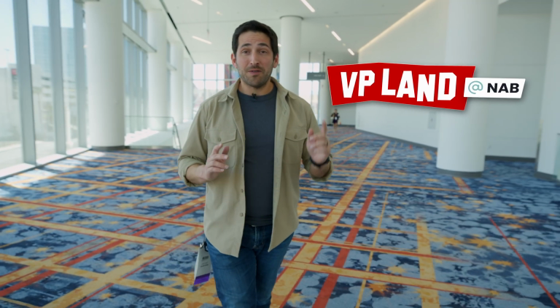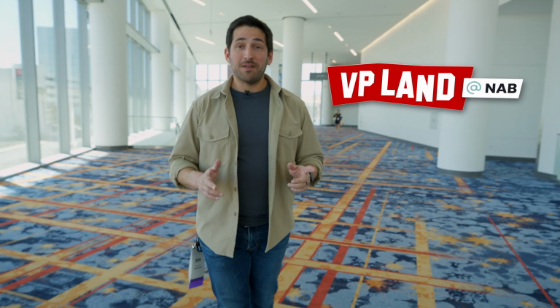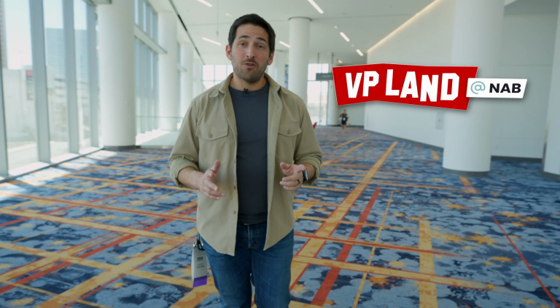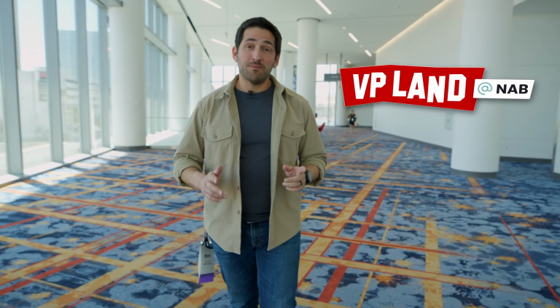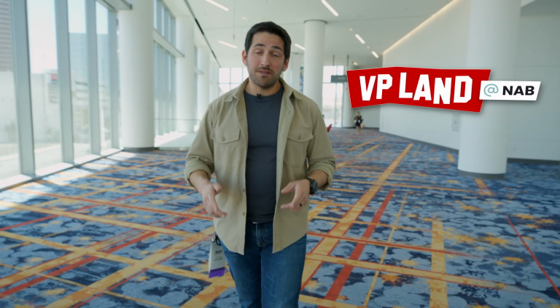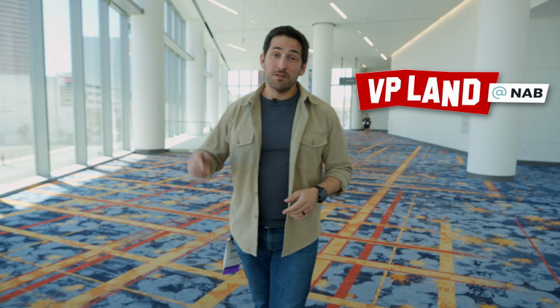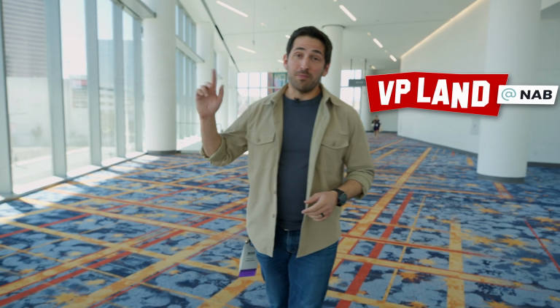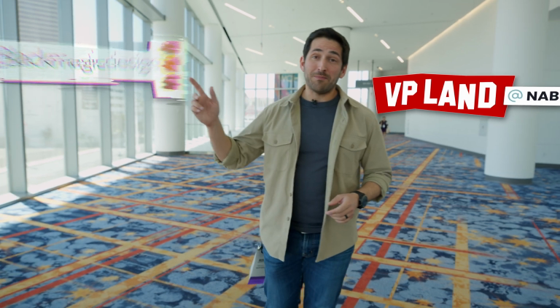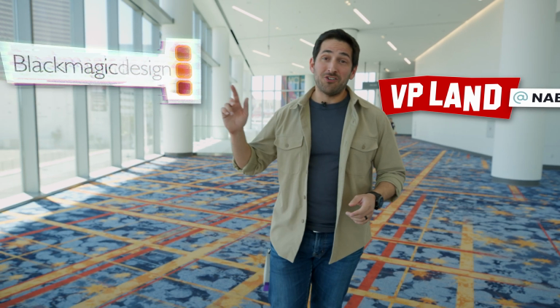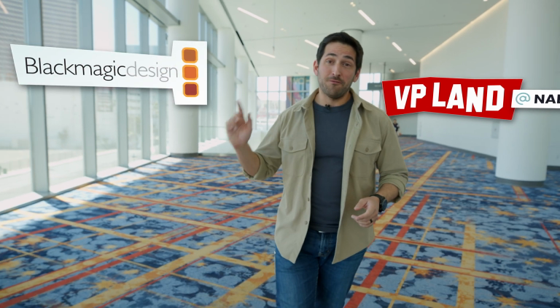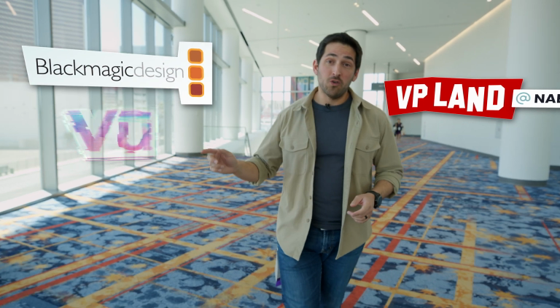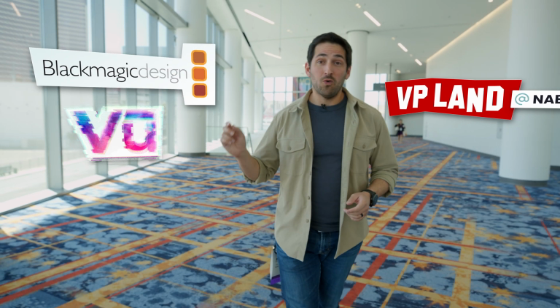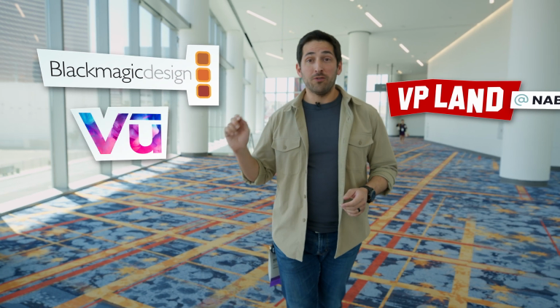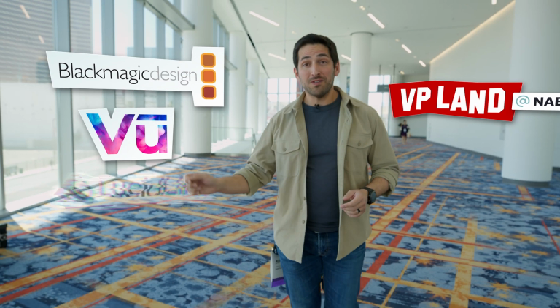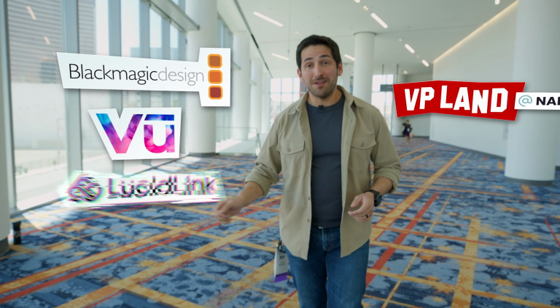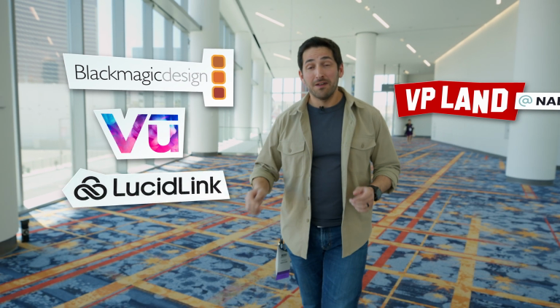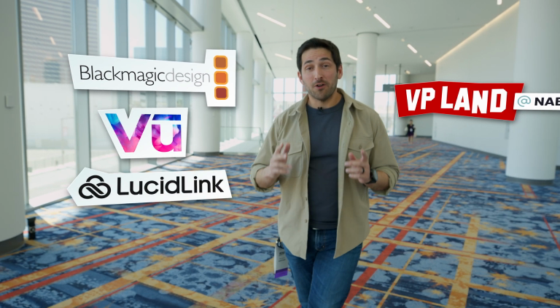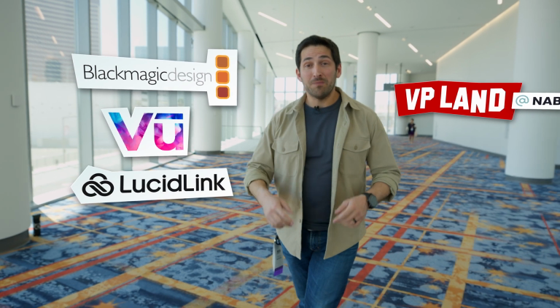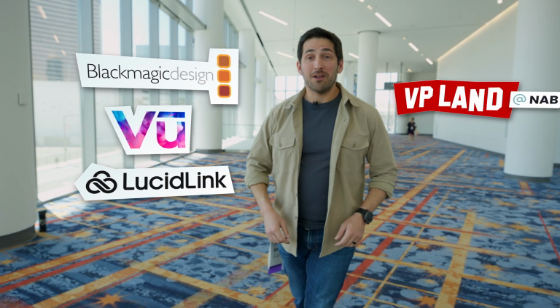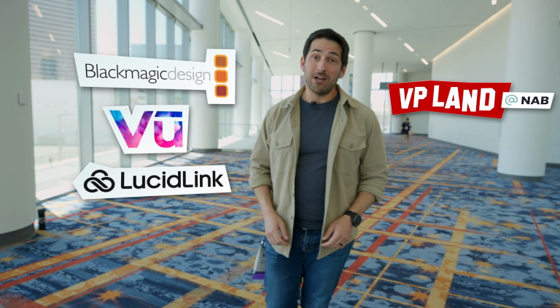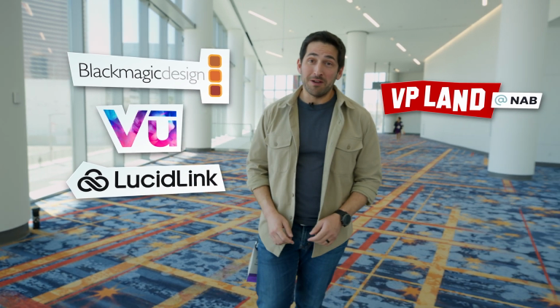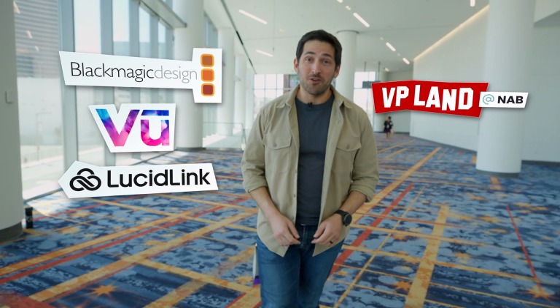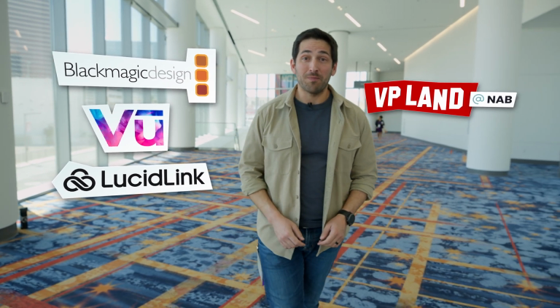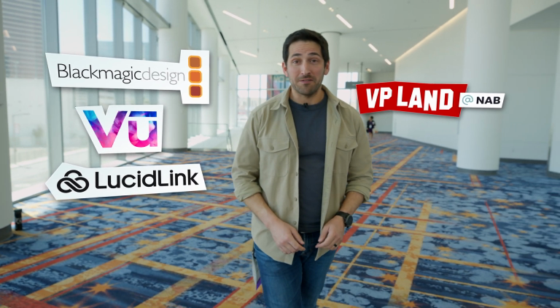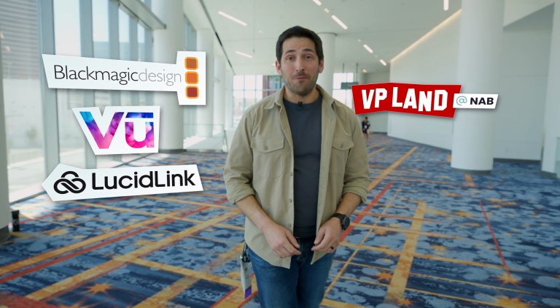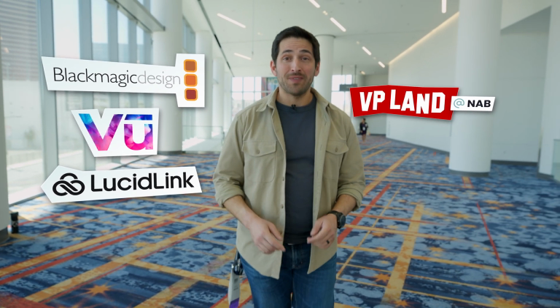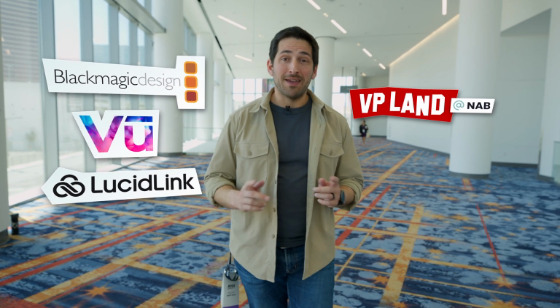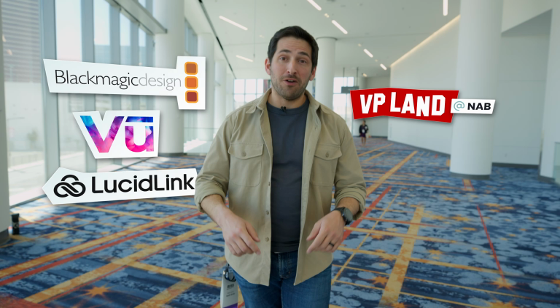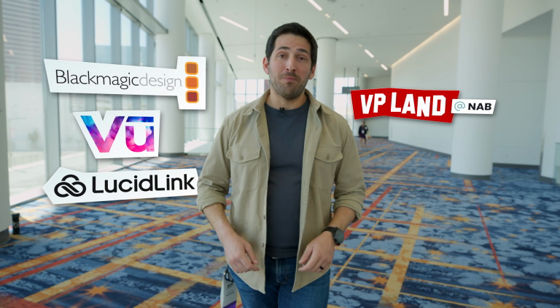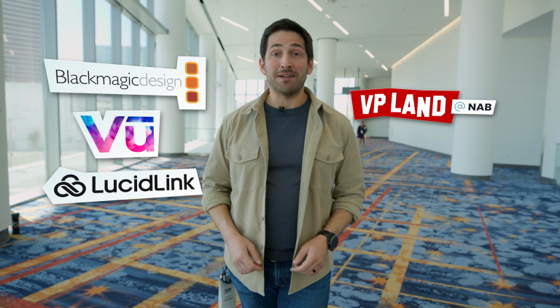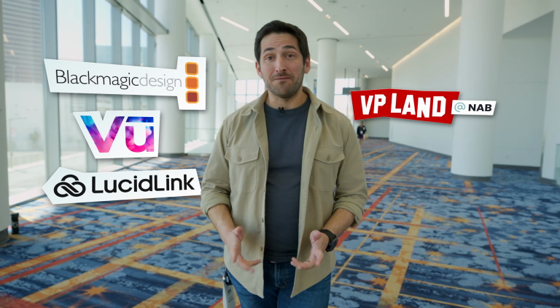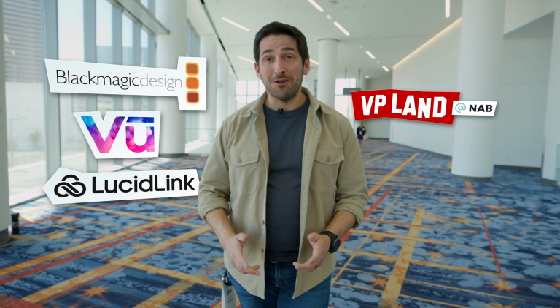Special thanks to our sponsors — Blackmagic, VIEW, and LucidLink — for helping make our NAB coverage possible. And now back to the video.